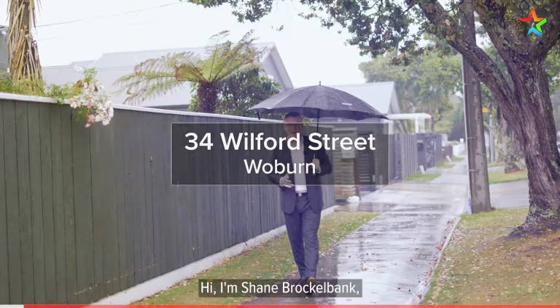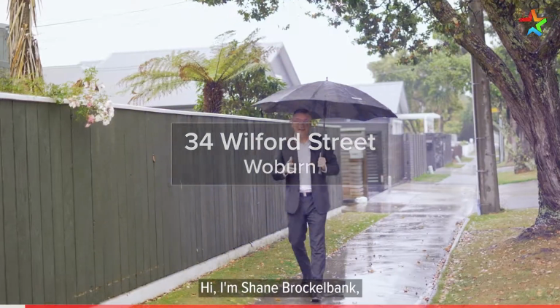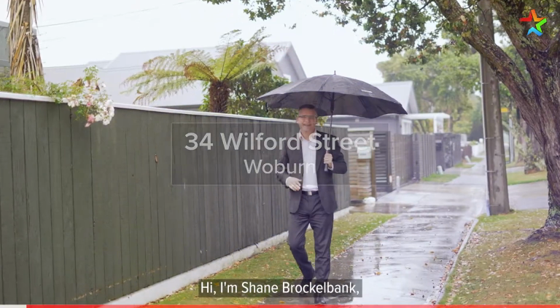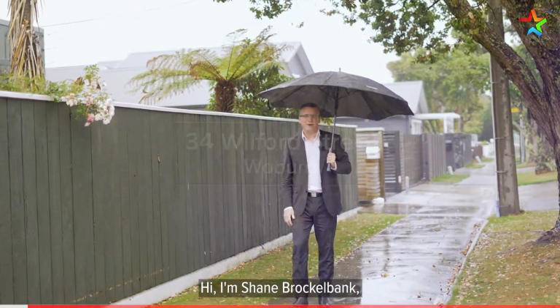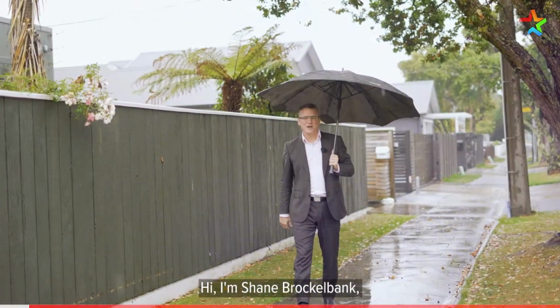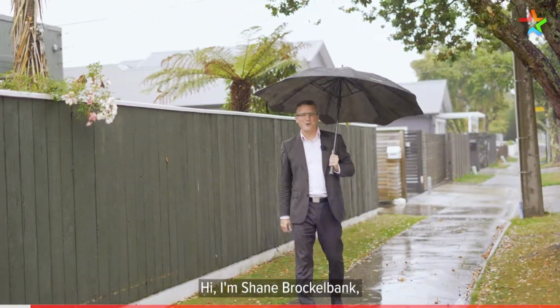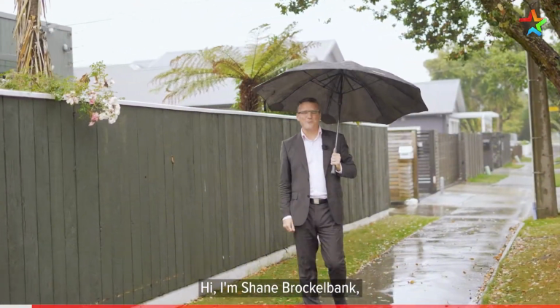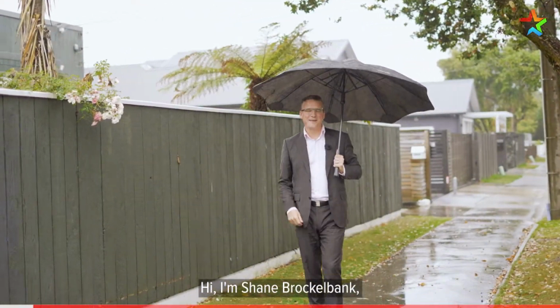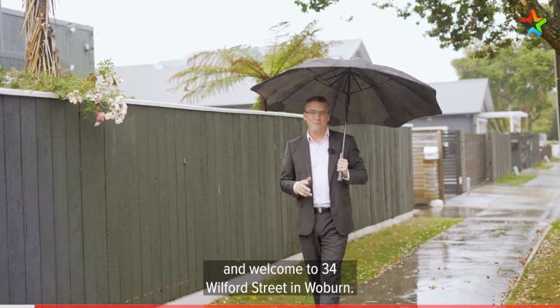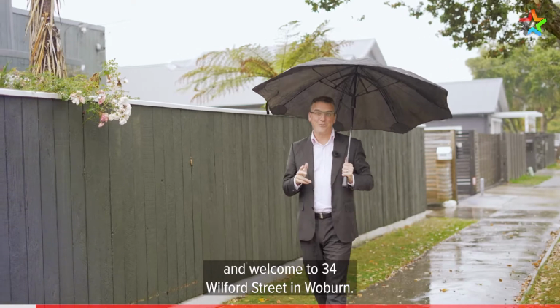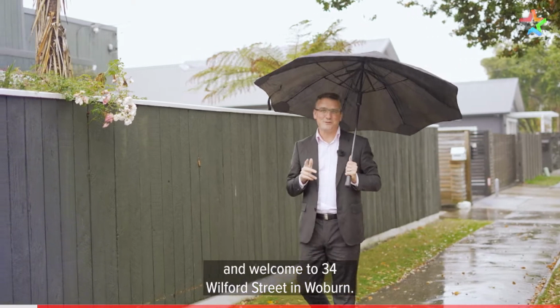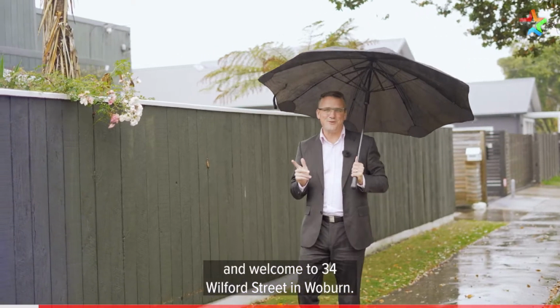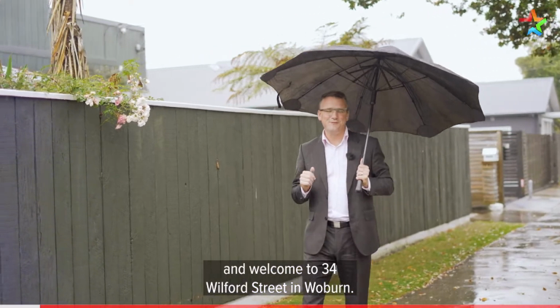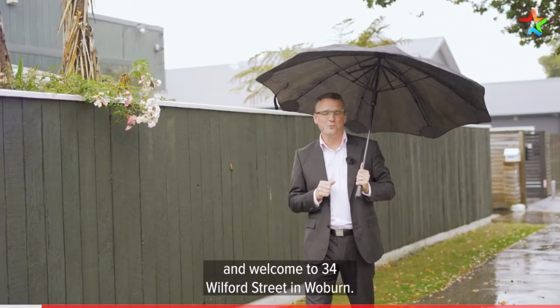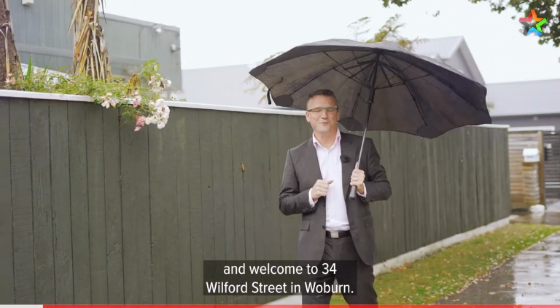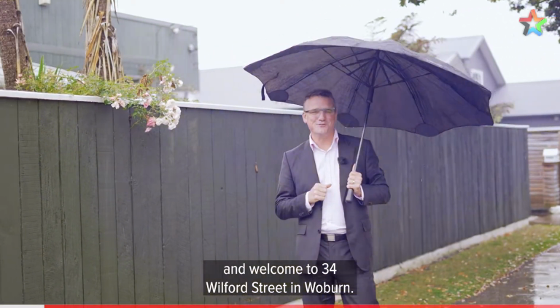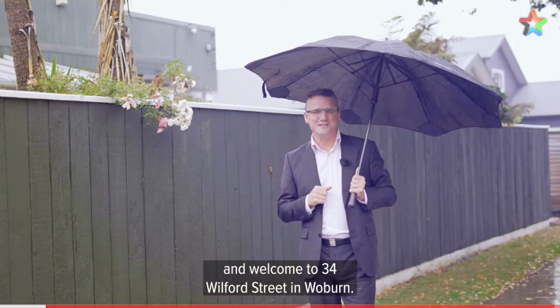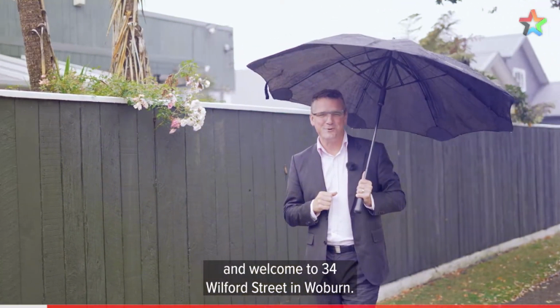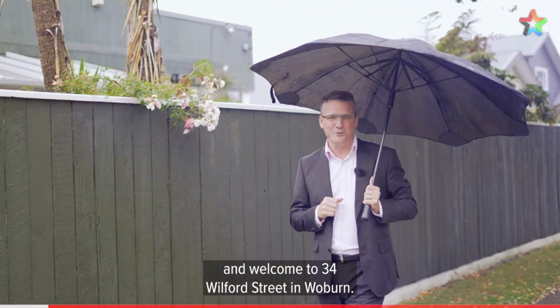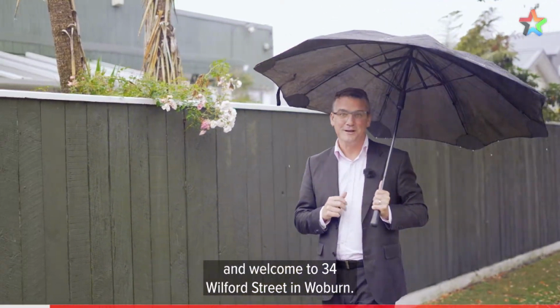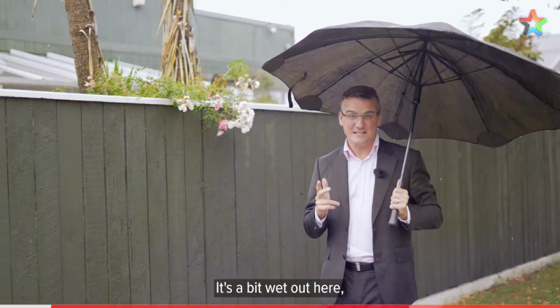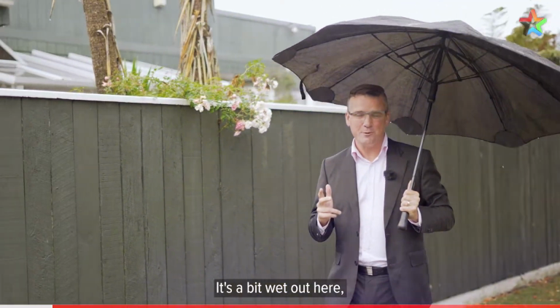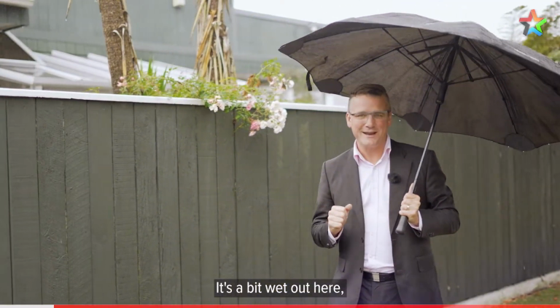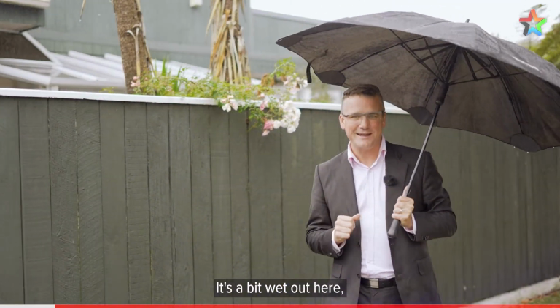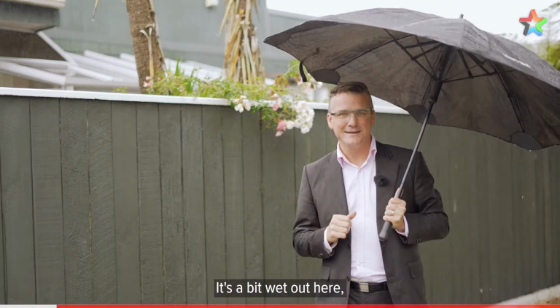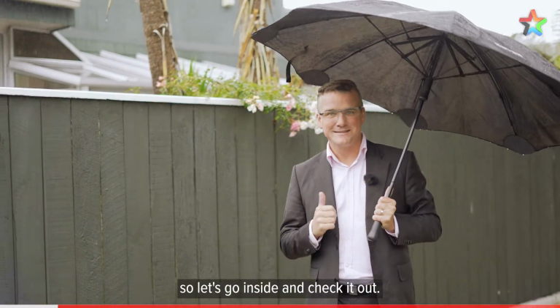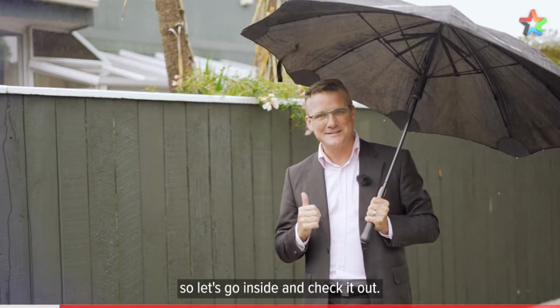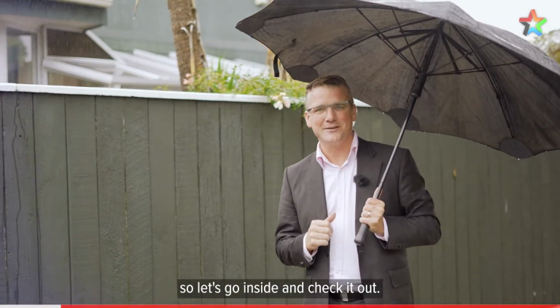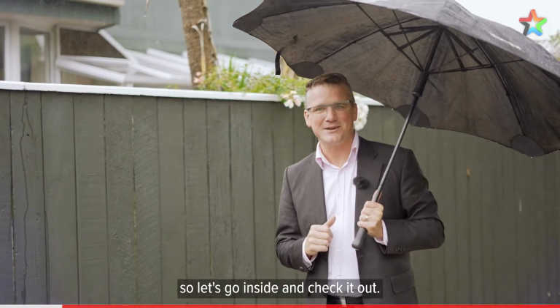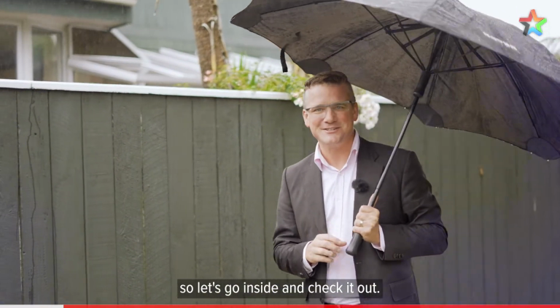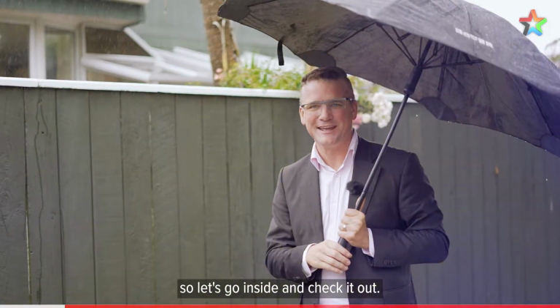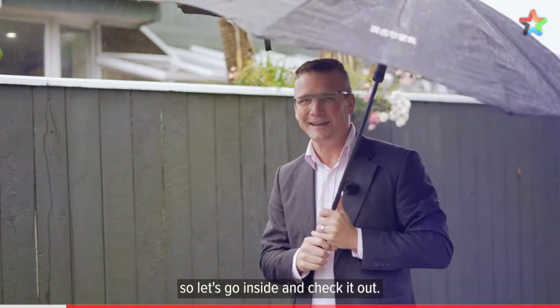Hi, I'm Shane Brocklebank and welcome to 34 Wilford Street in Woburn. It's a bit wet out here so let's go inside and check it out.